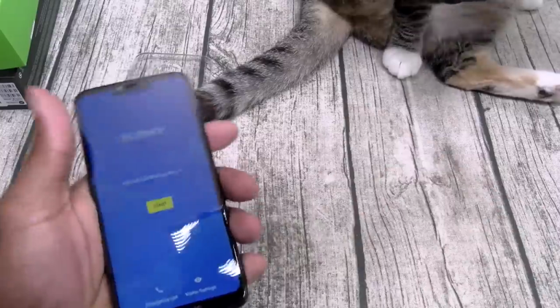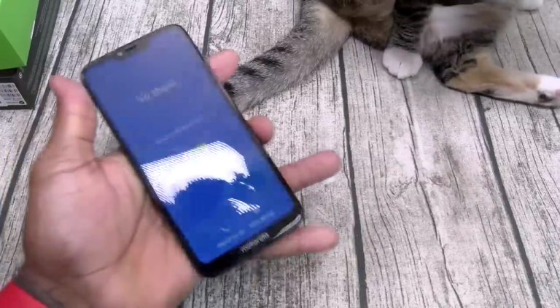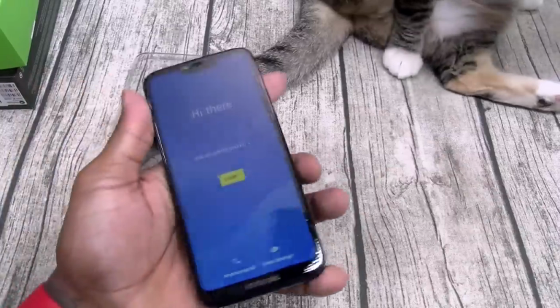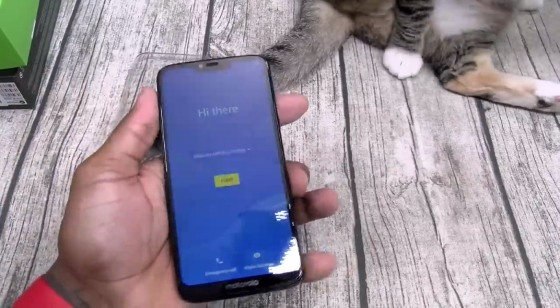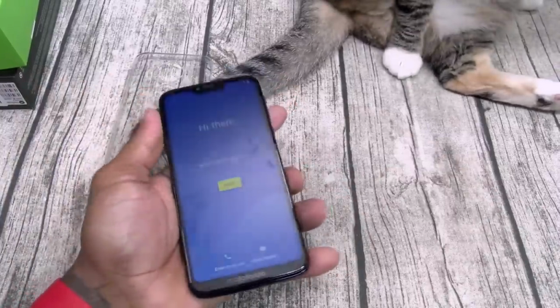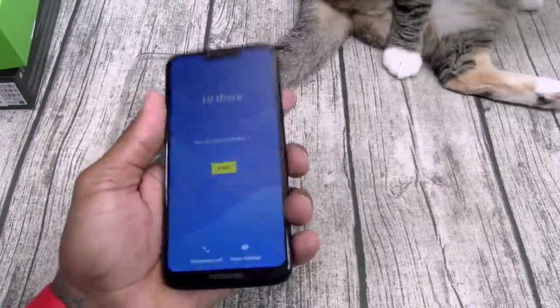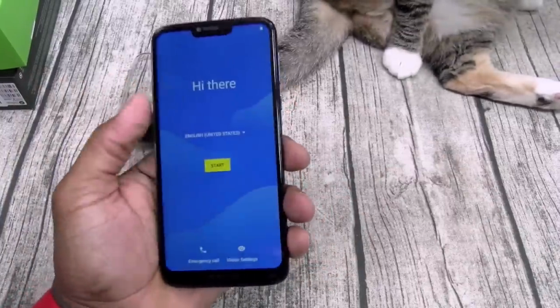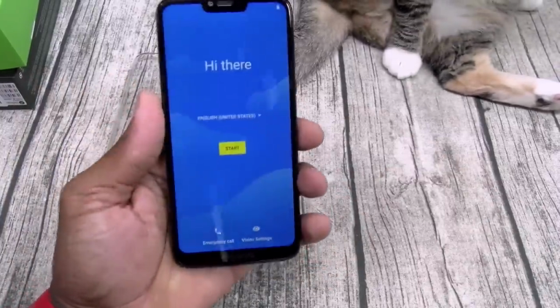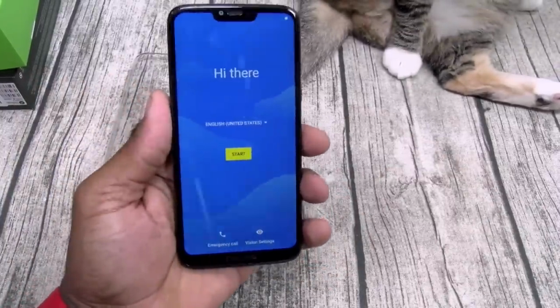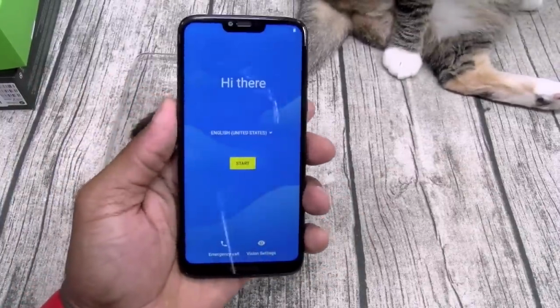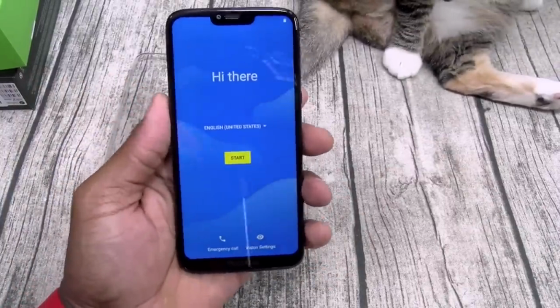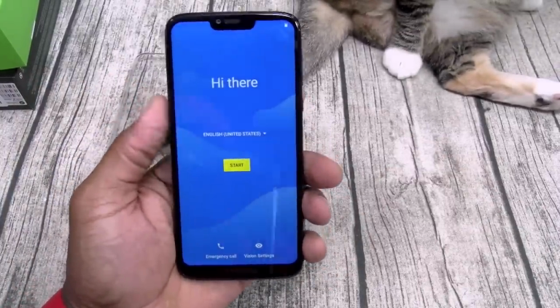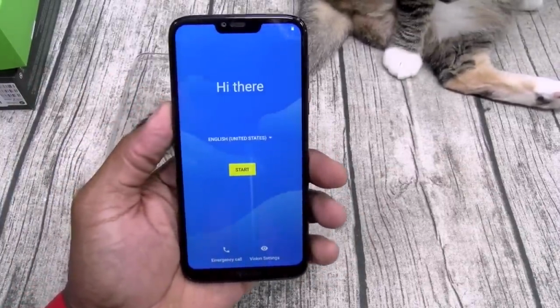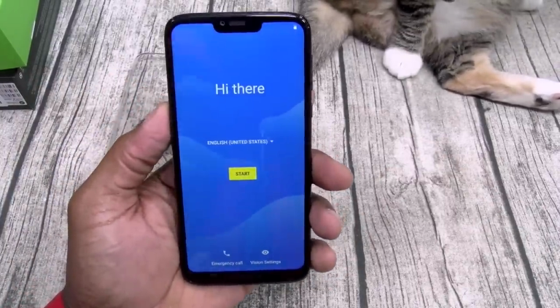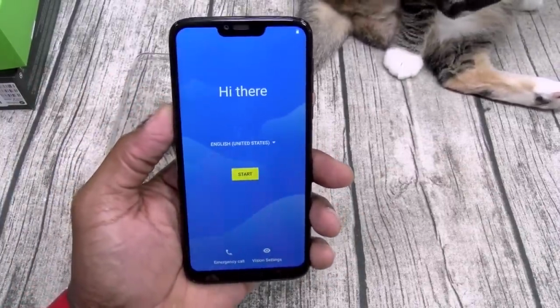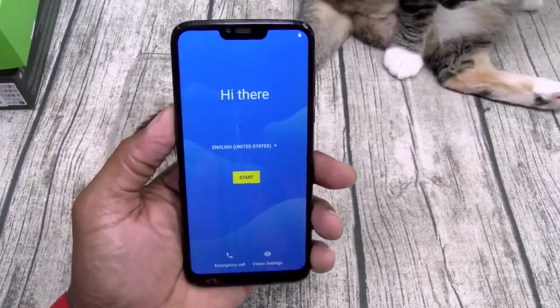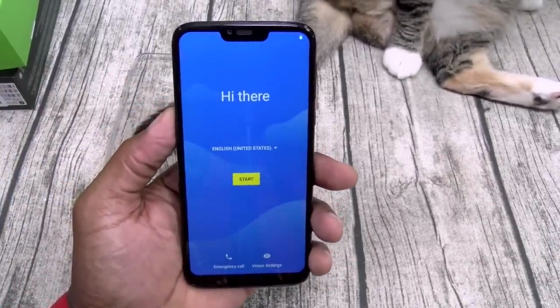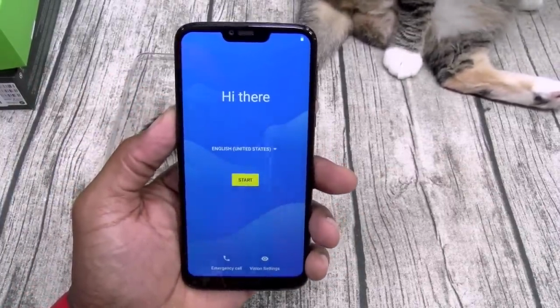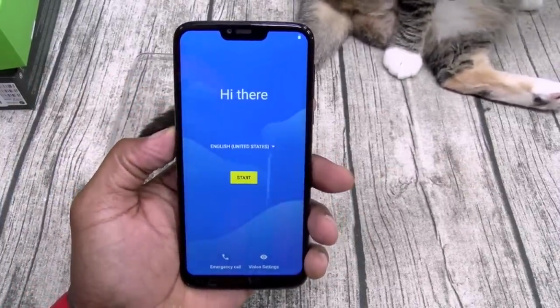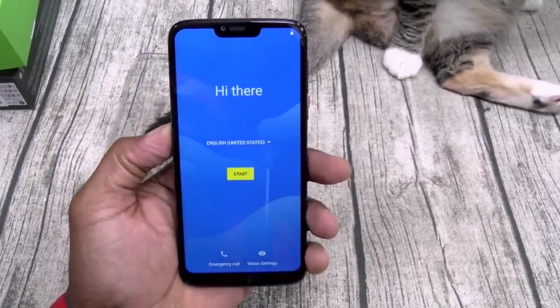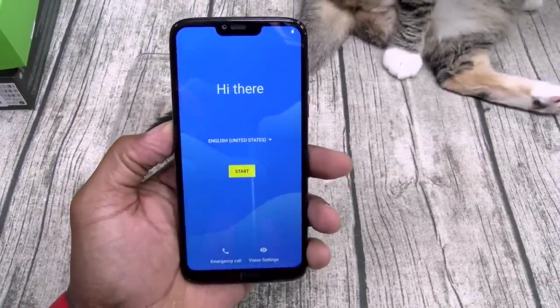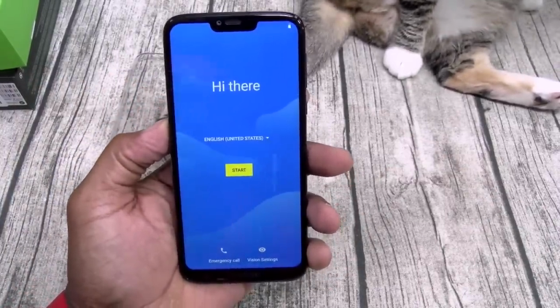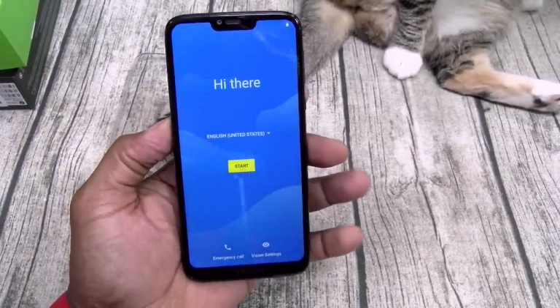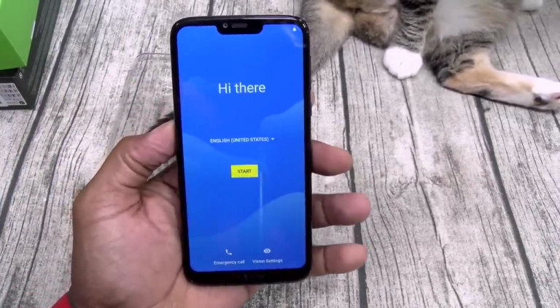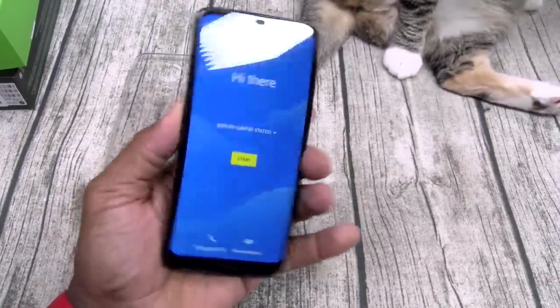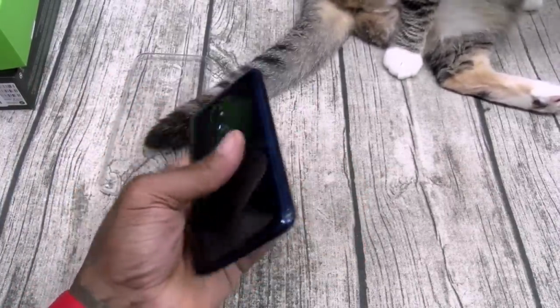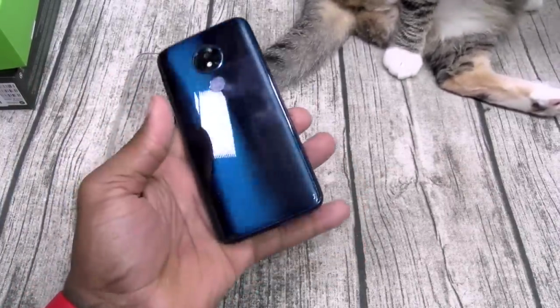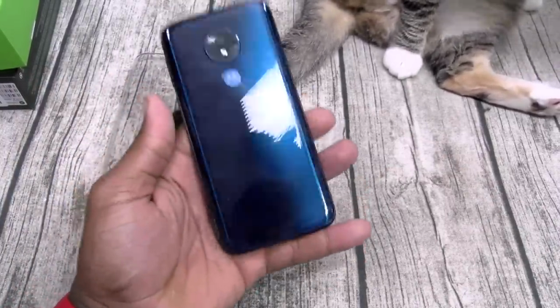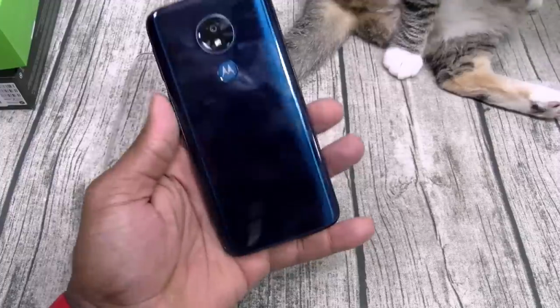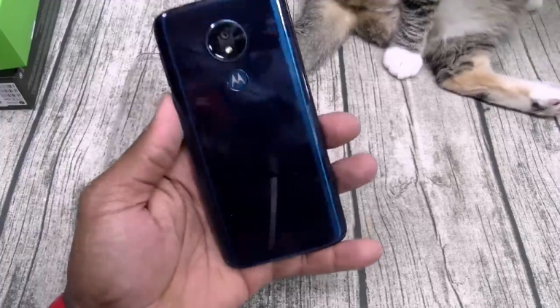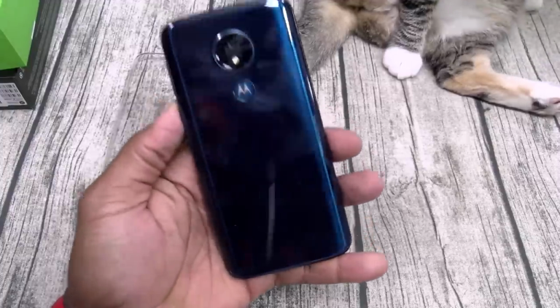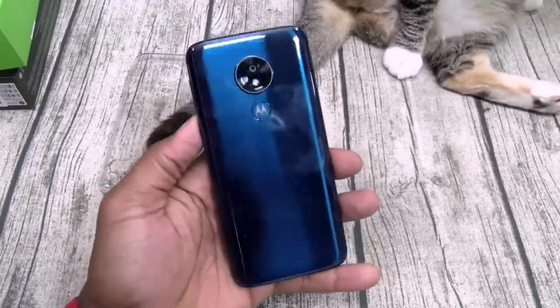I'm going to pause the video, I'll drop all my information in, then we'll breeze through the OS, take some pictures, and we'll talk about this phone a little bit more.